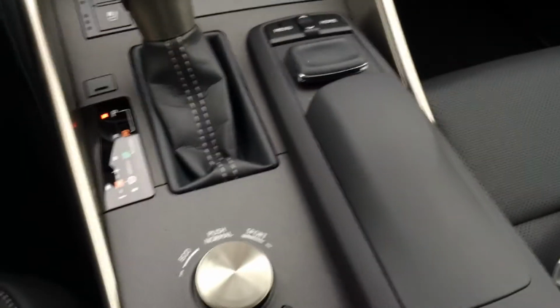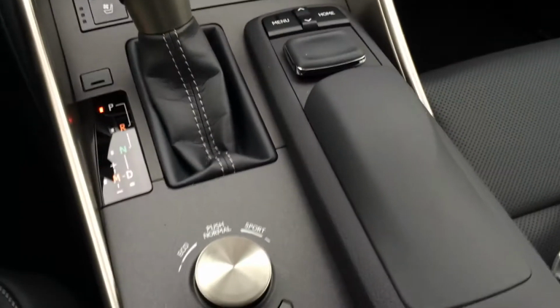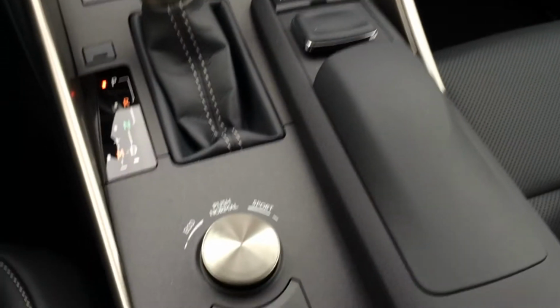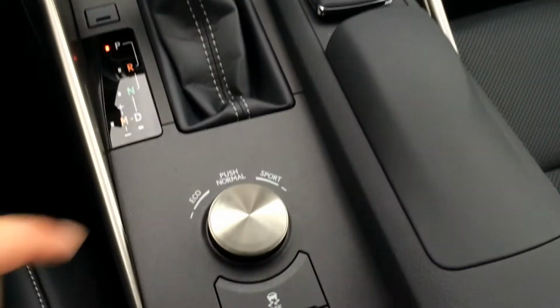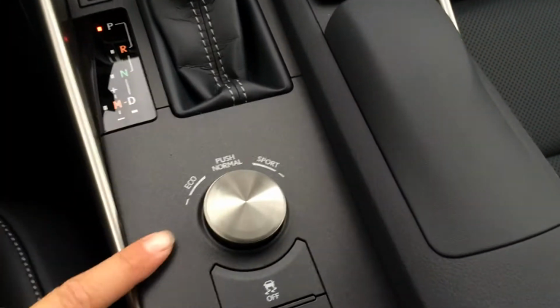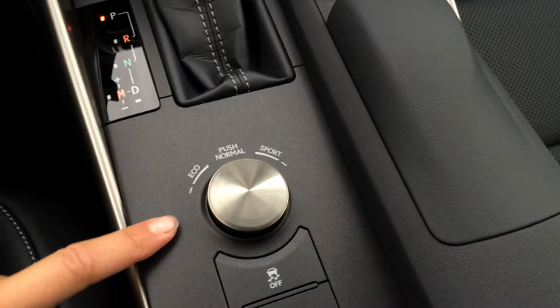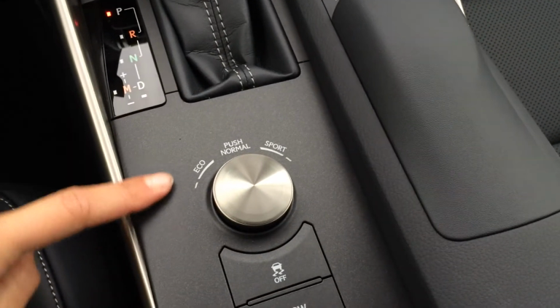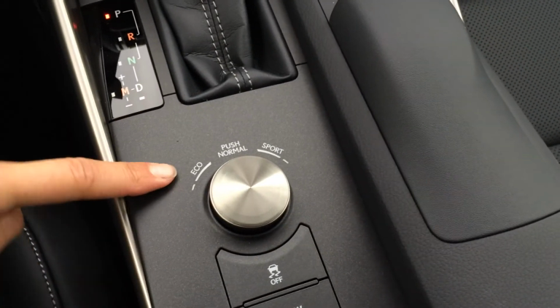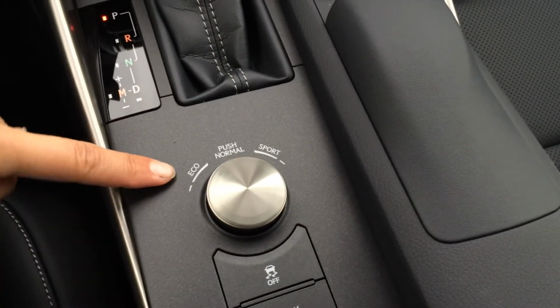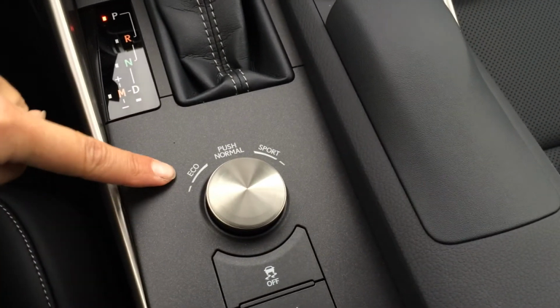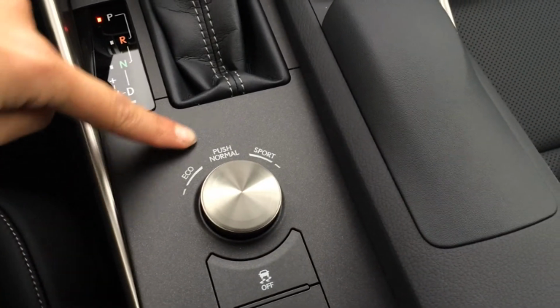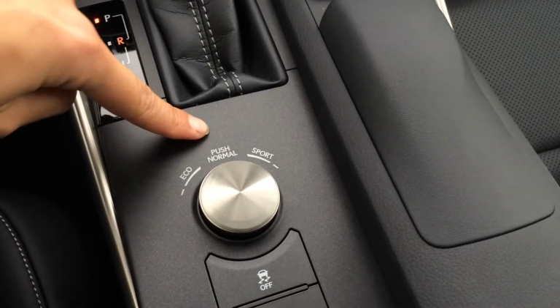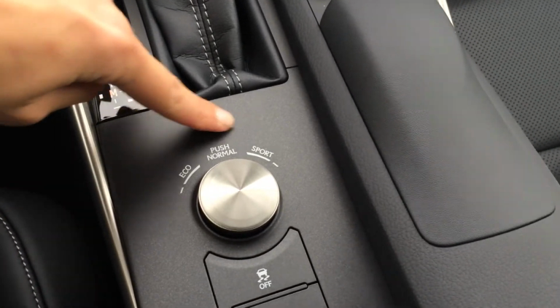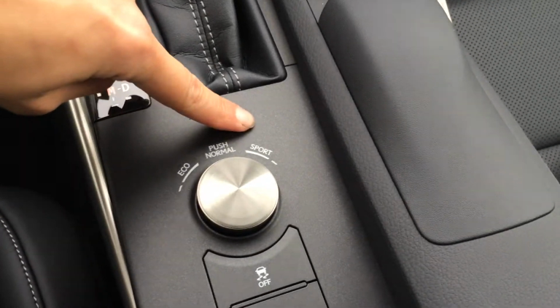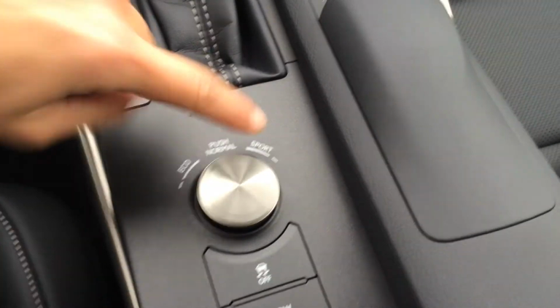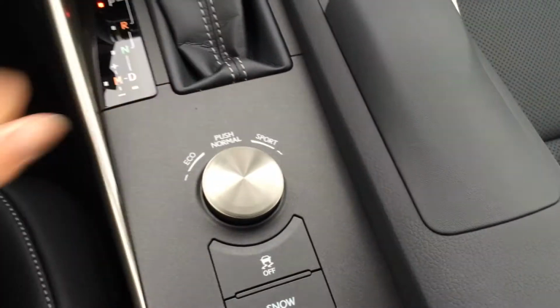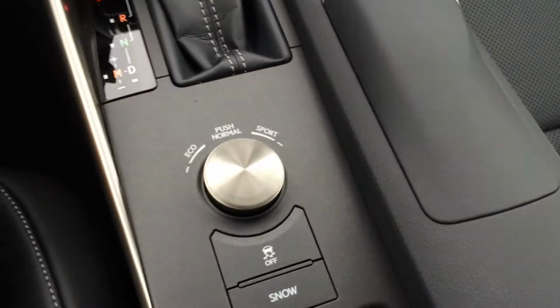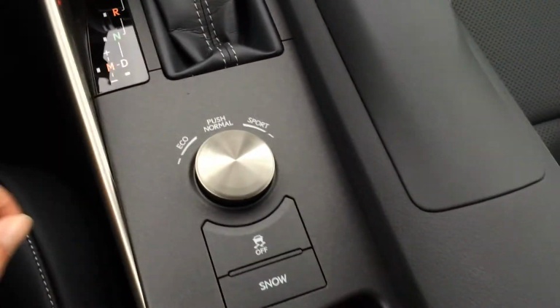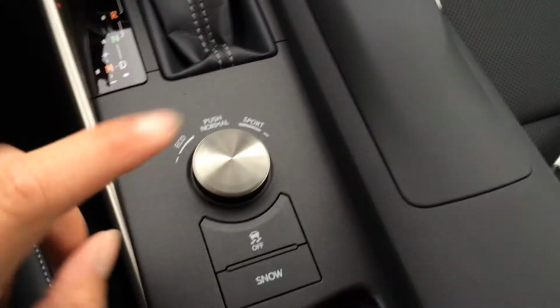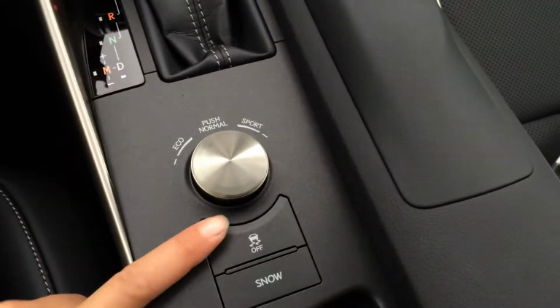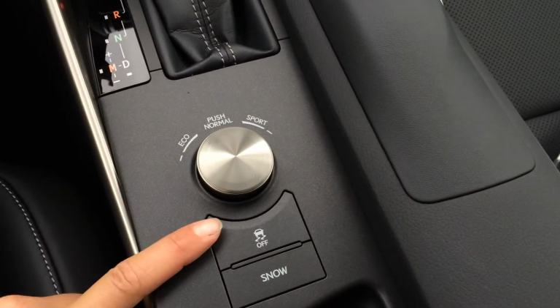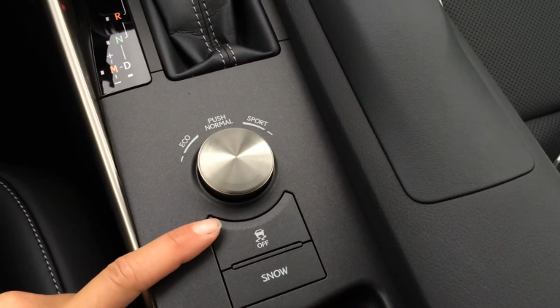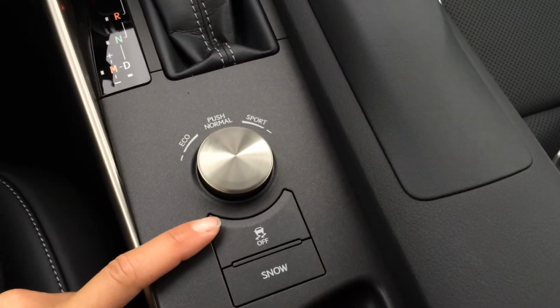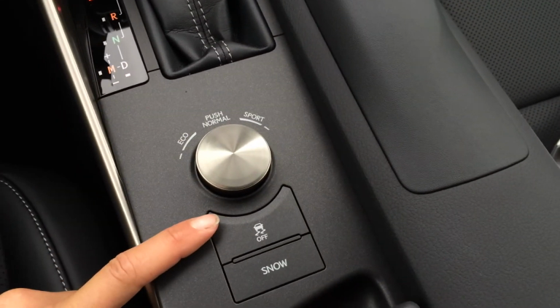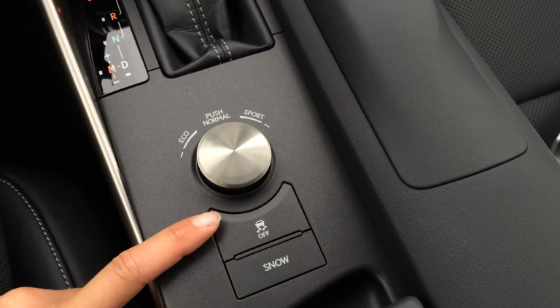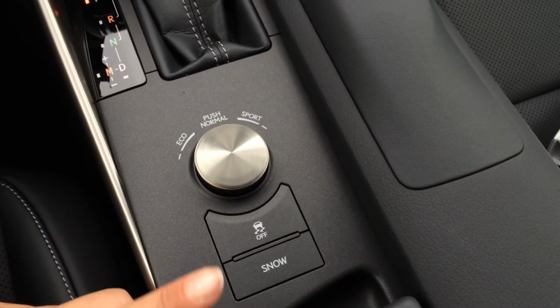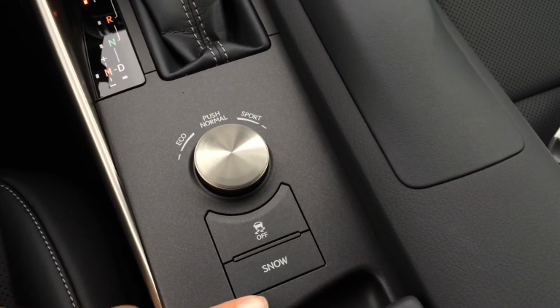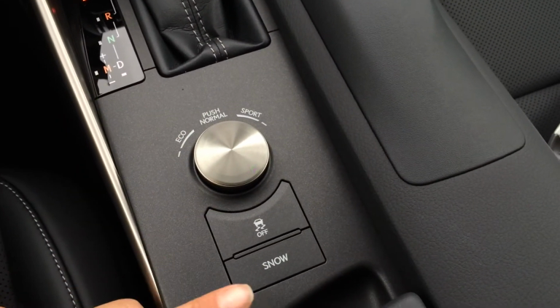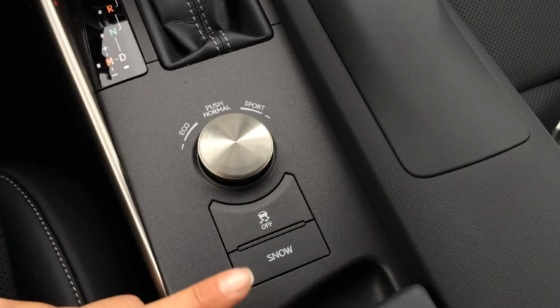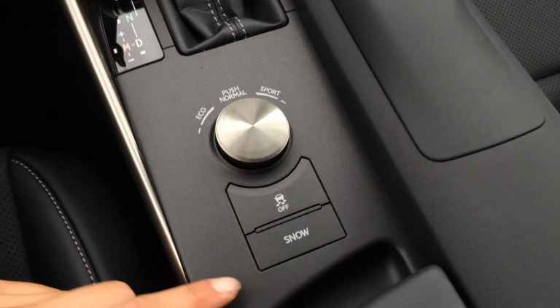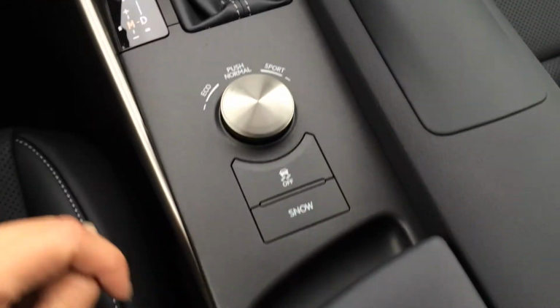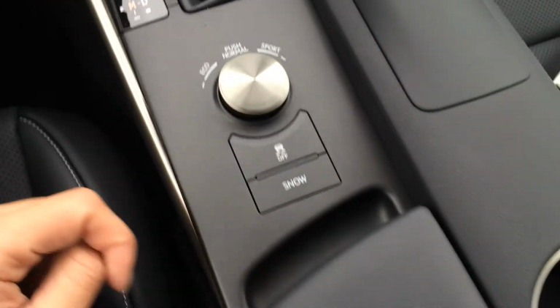You have drive modes — eco, normal, and sport — as well as traction control off switch and snow mode.